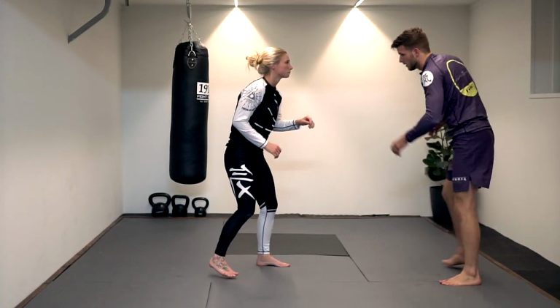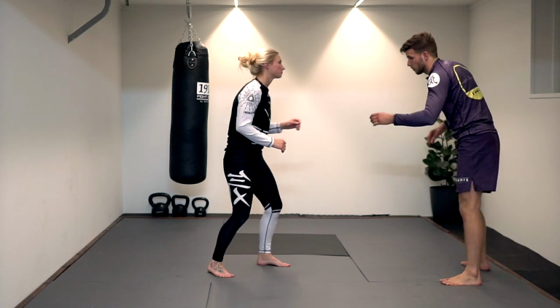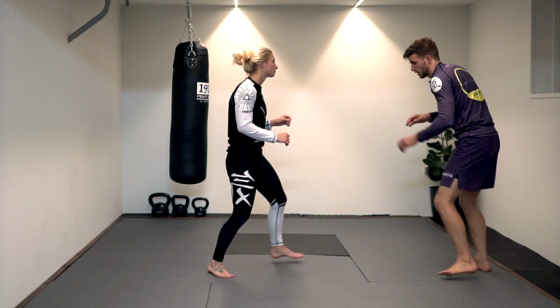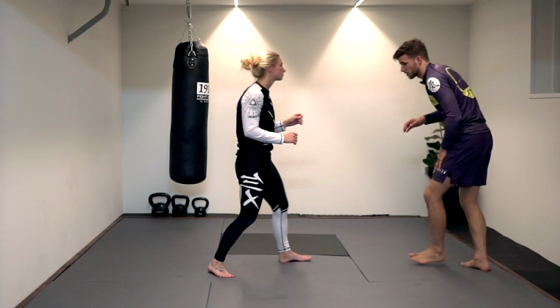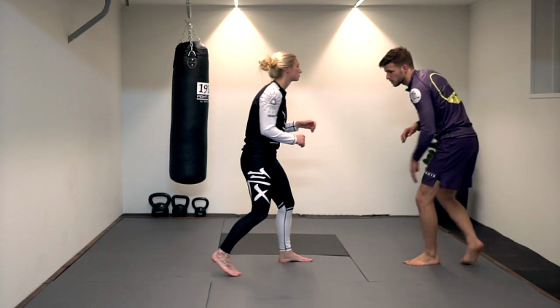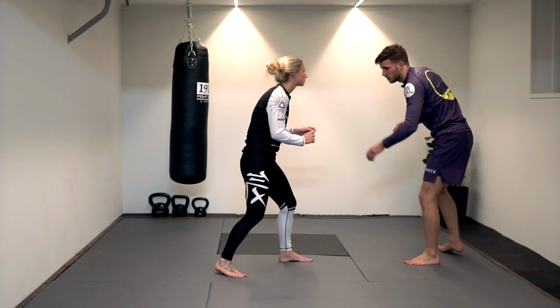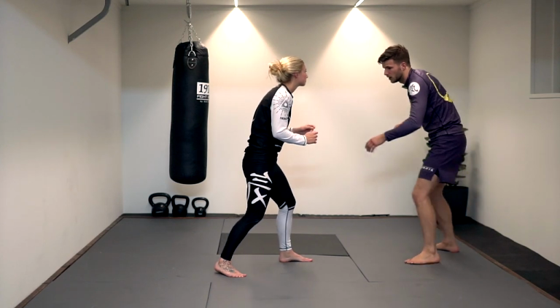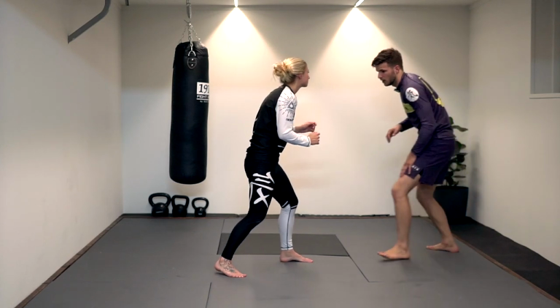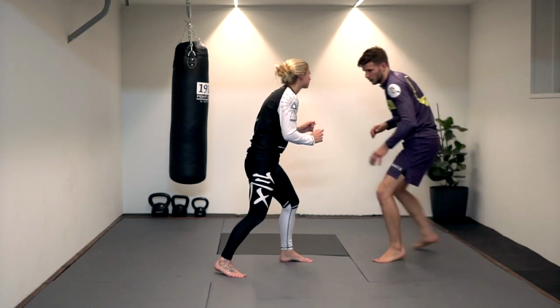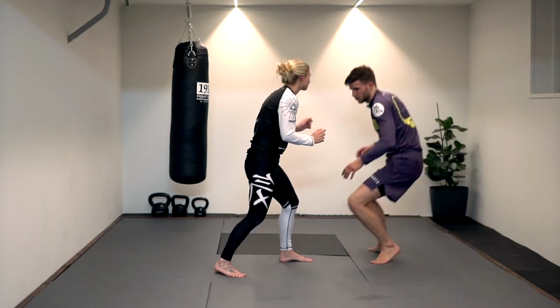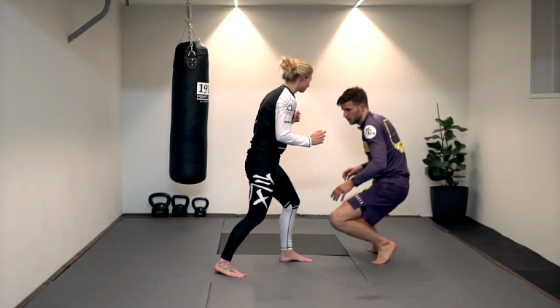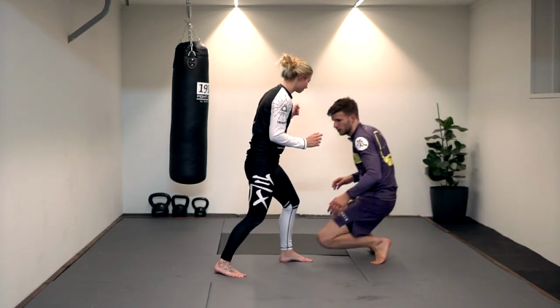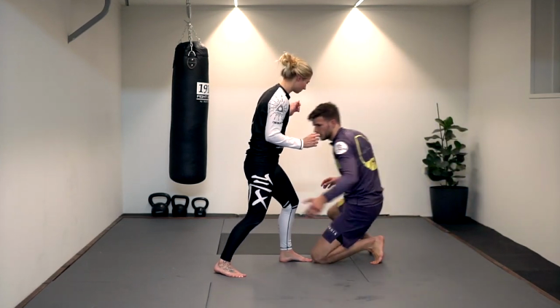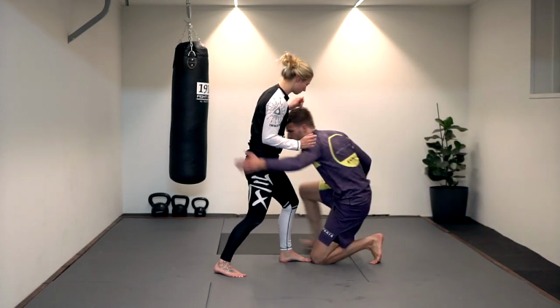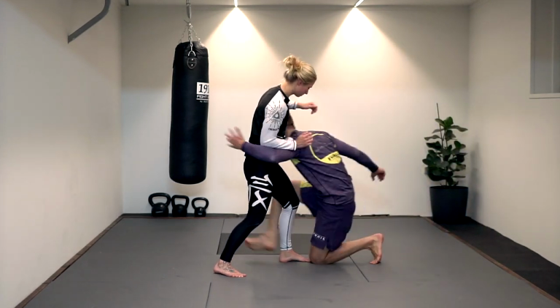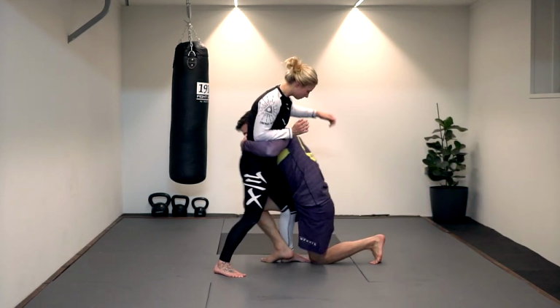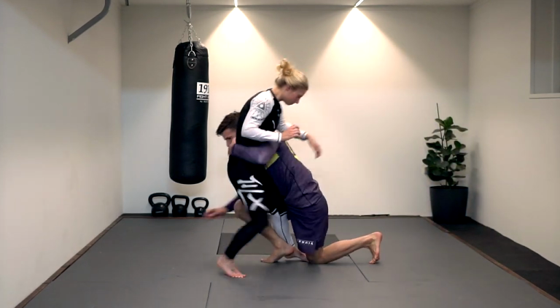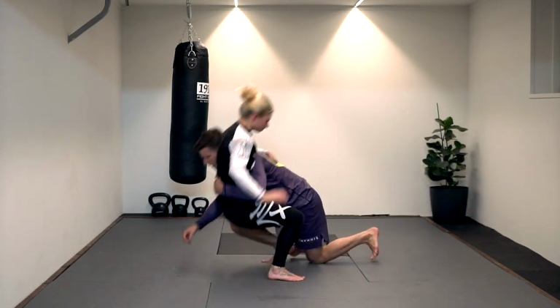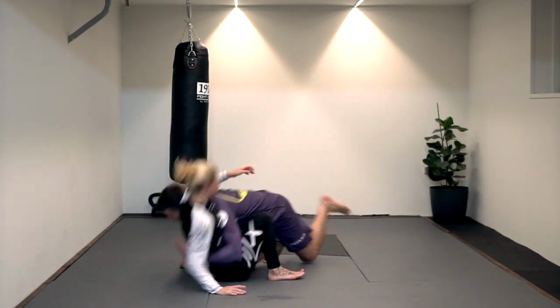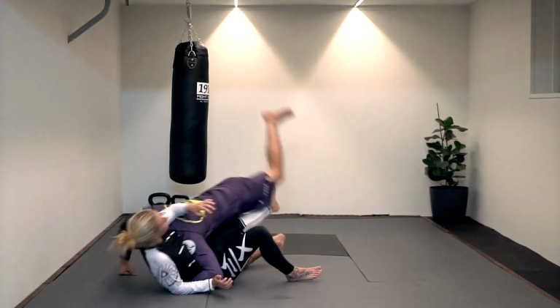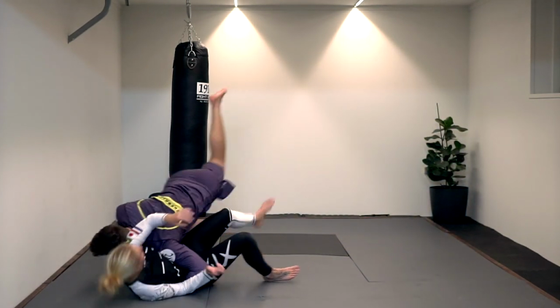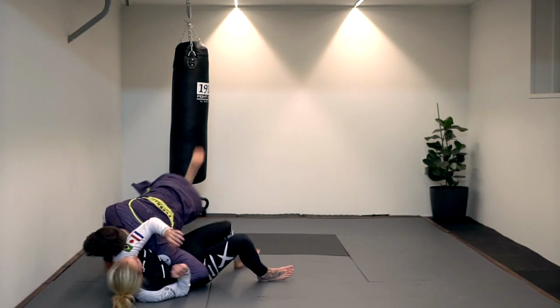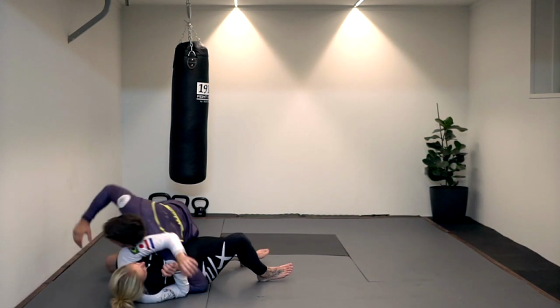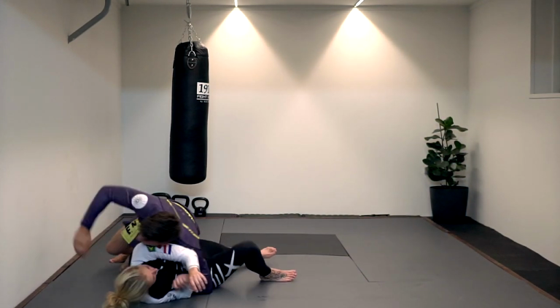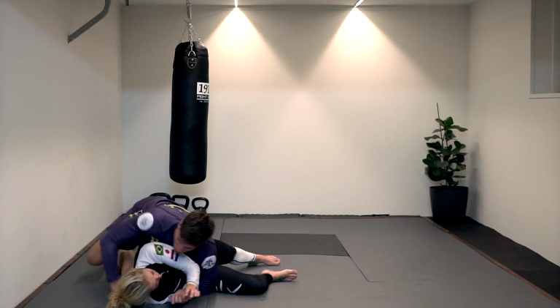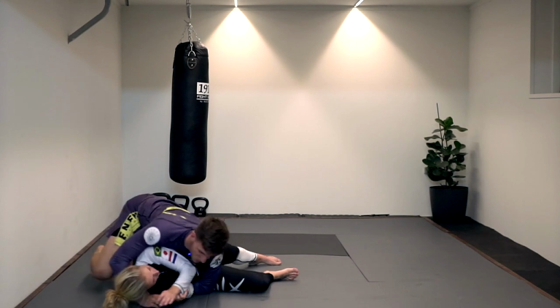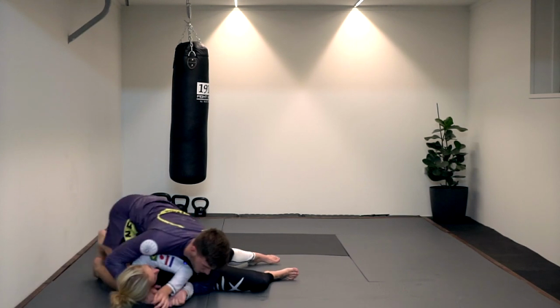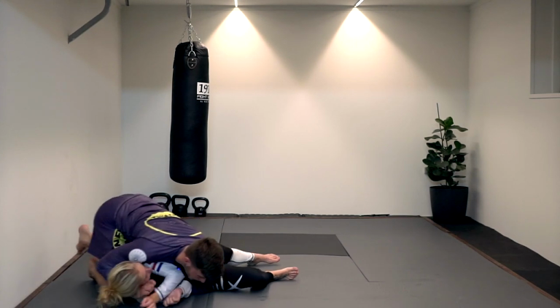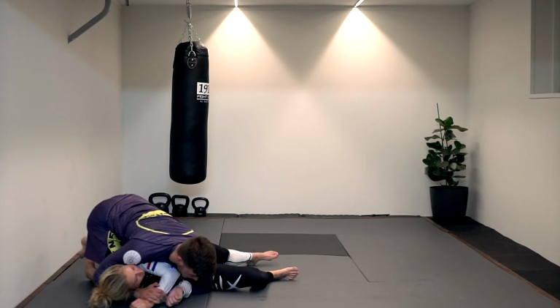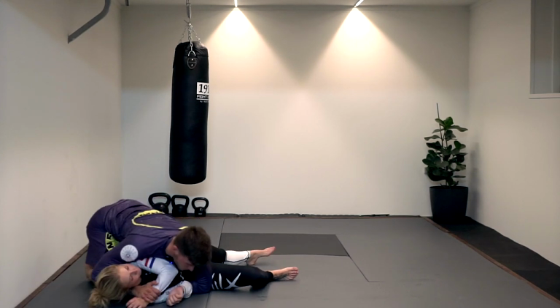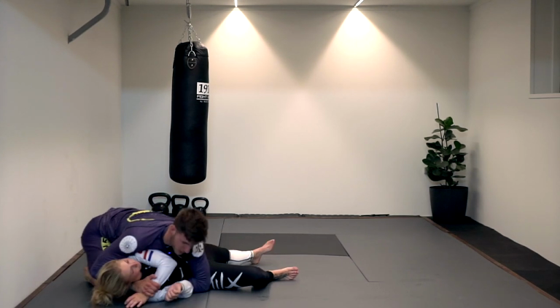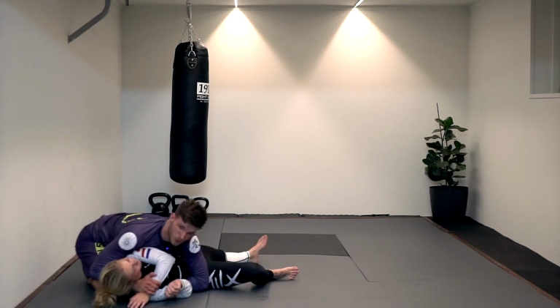One more time from a different angle — get close, shoot, trip, fall down, get side control.